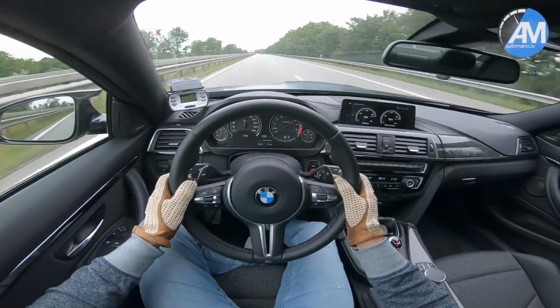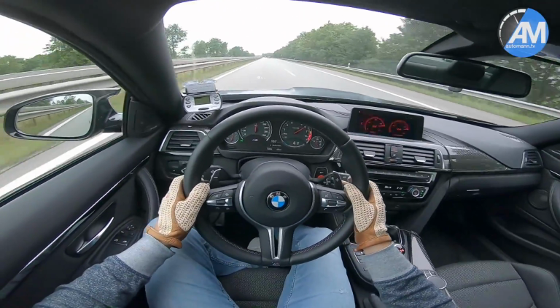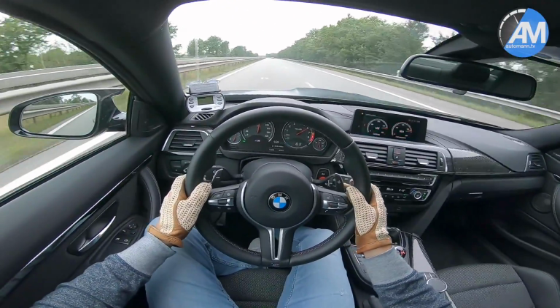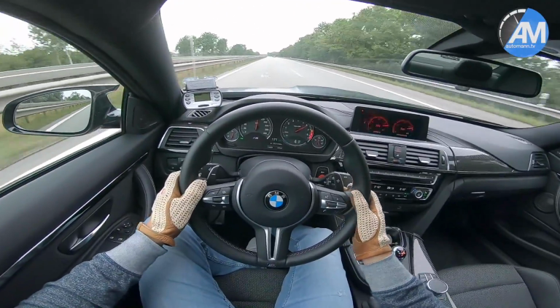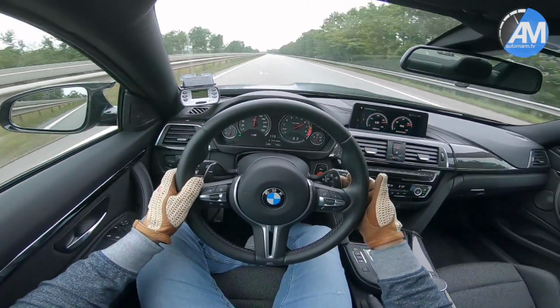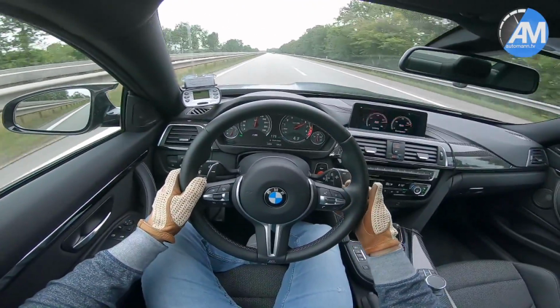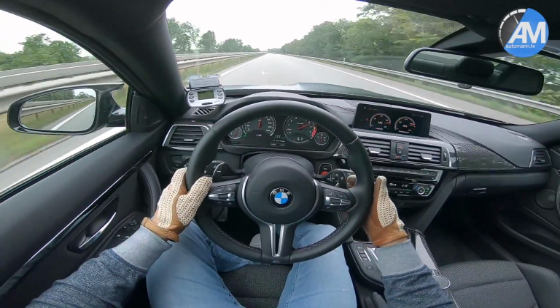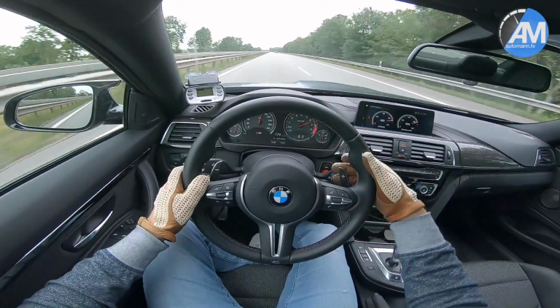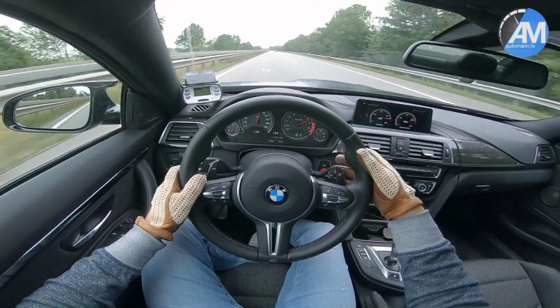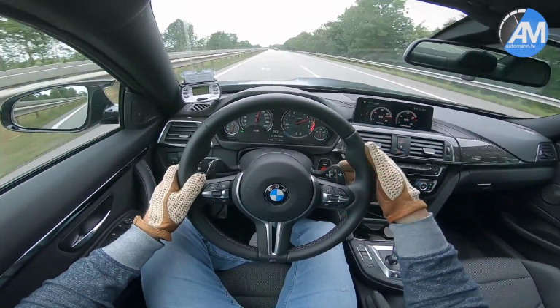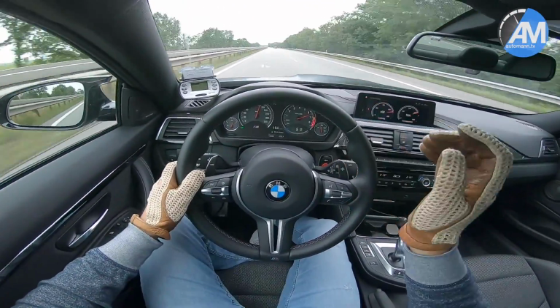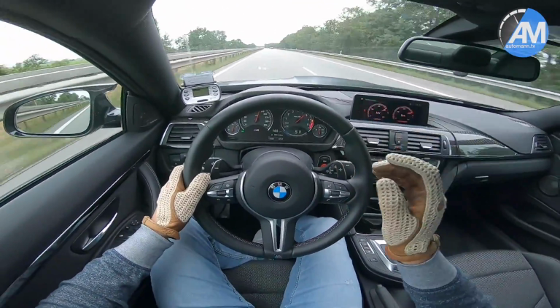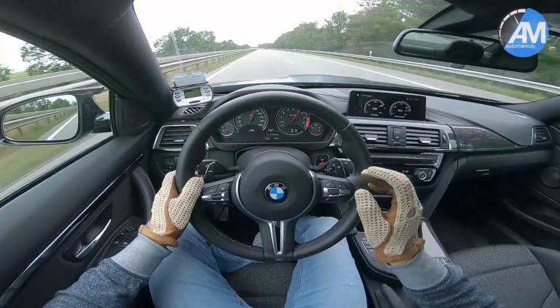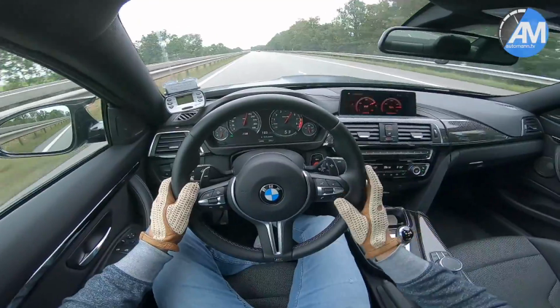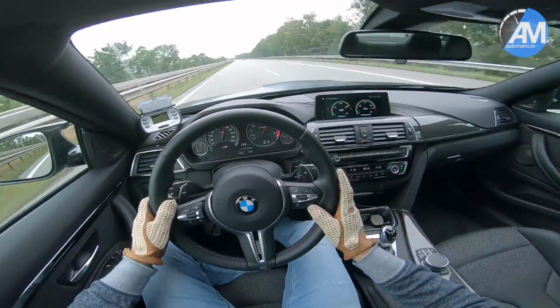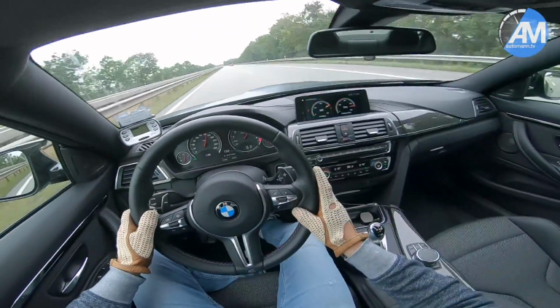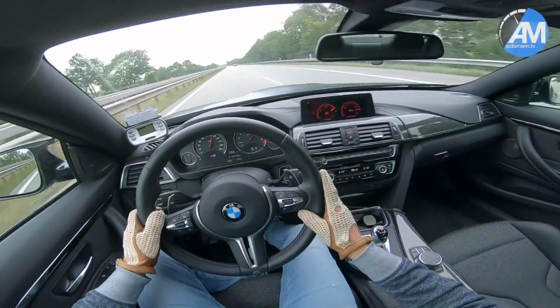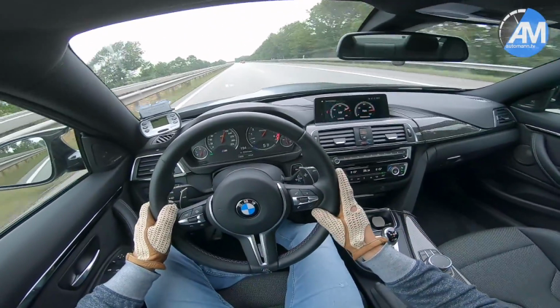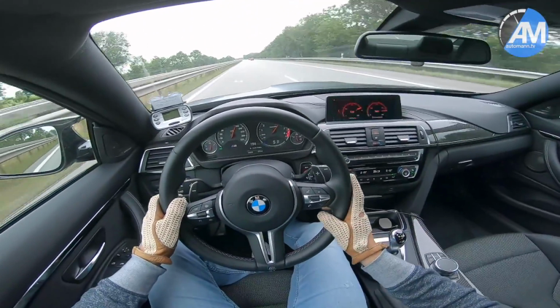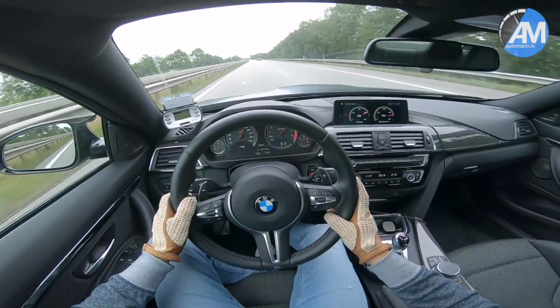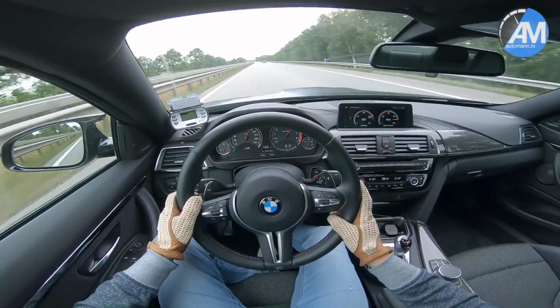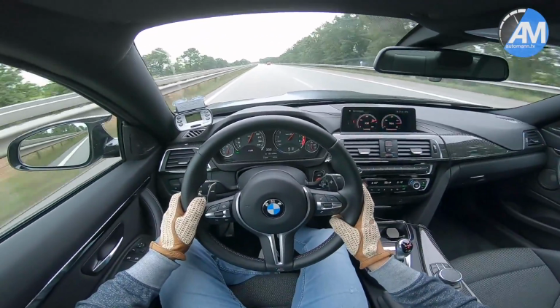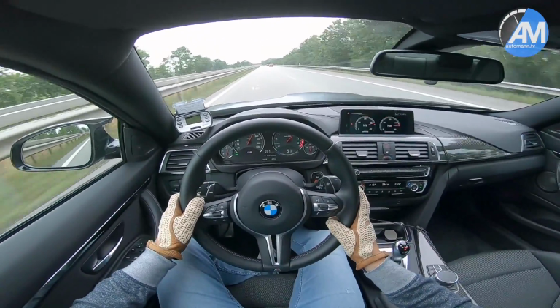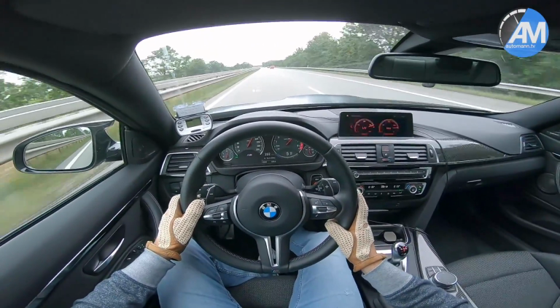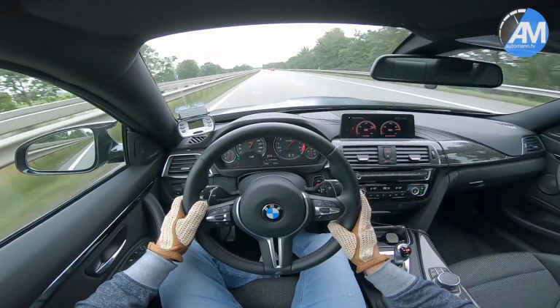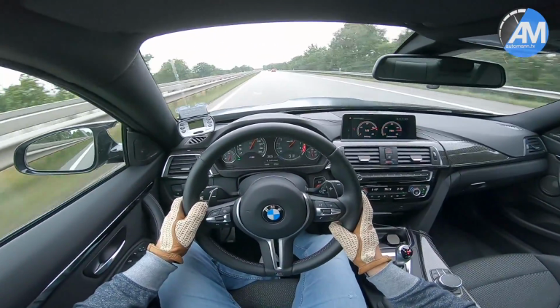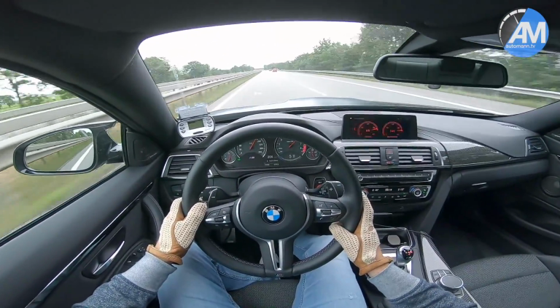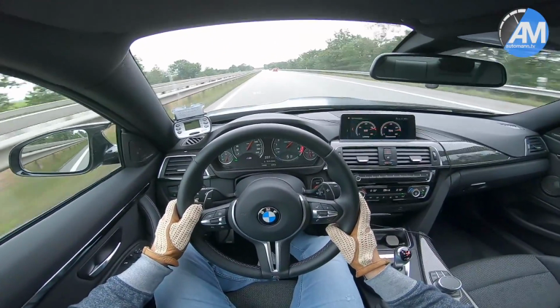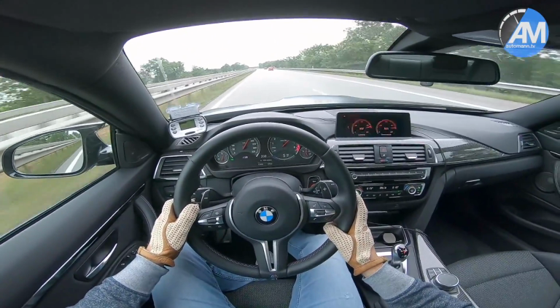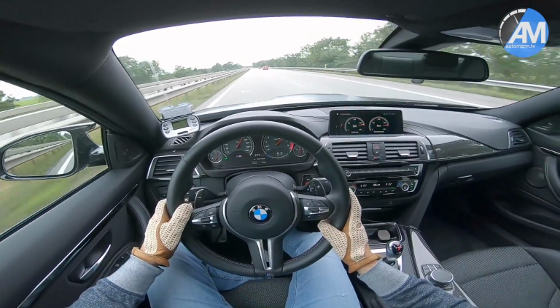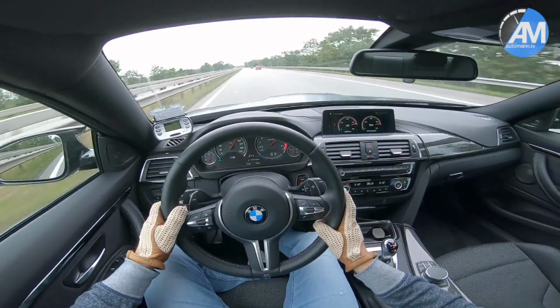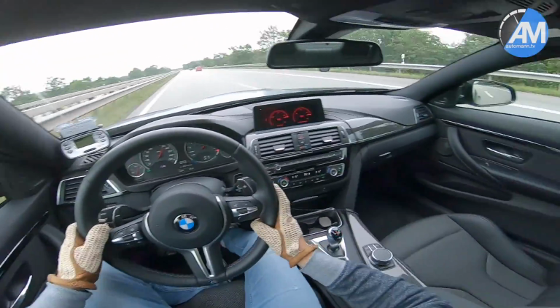Amazing pull! And those gear shifts! Woohoo!